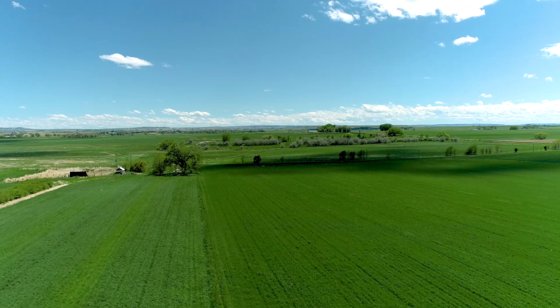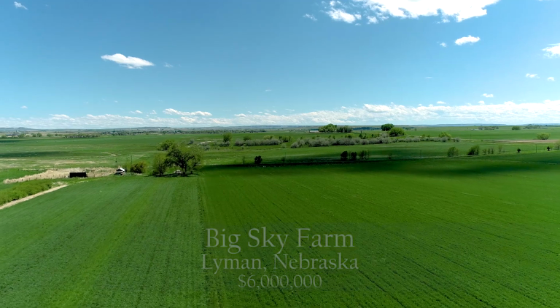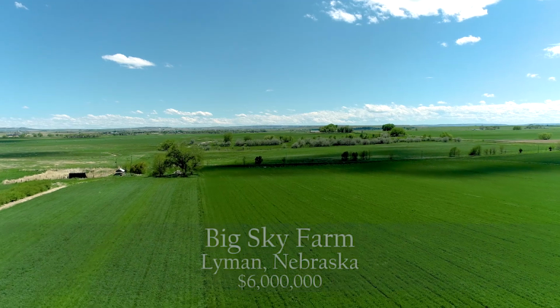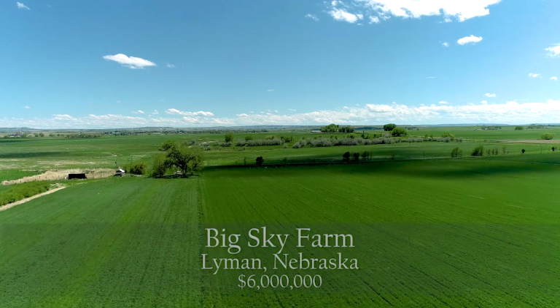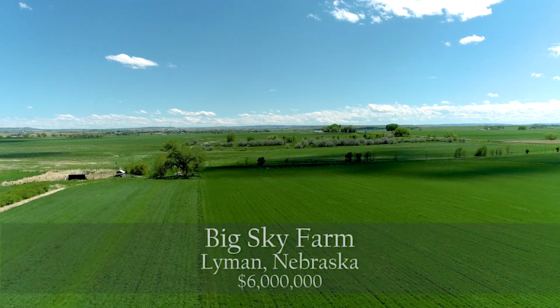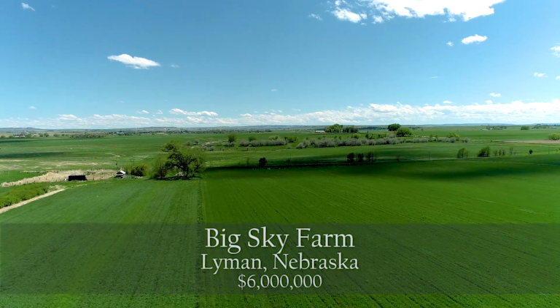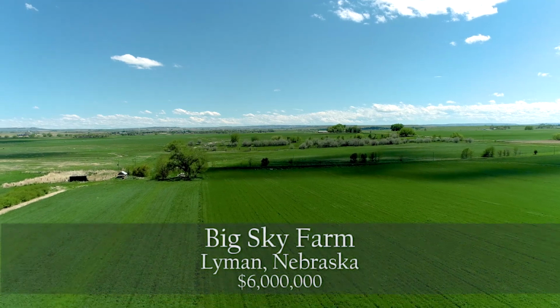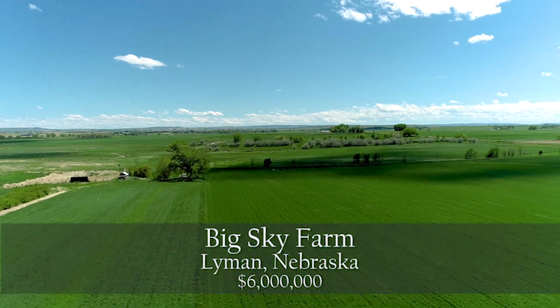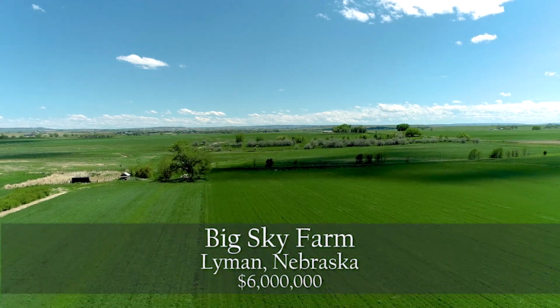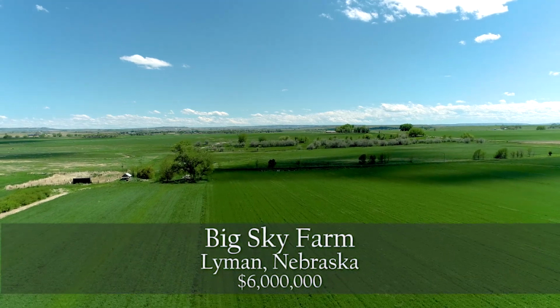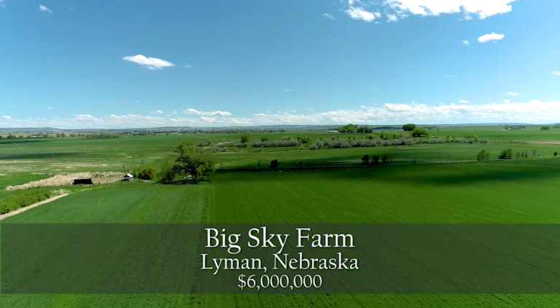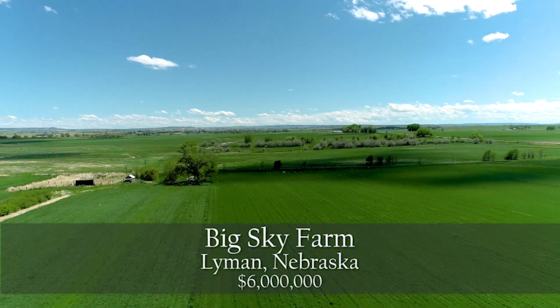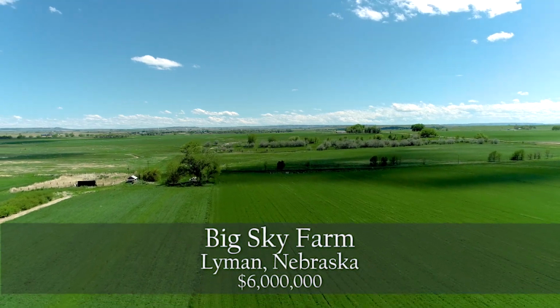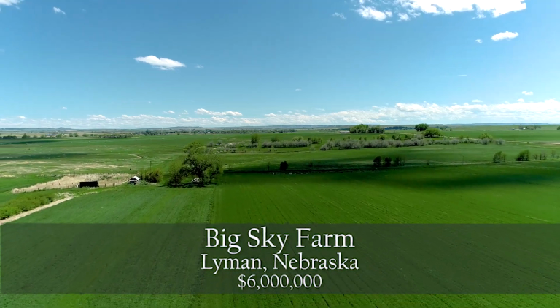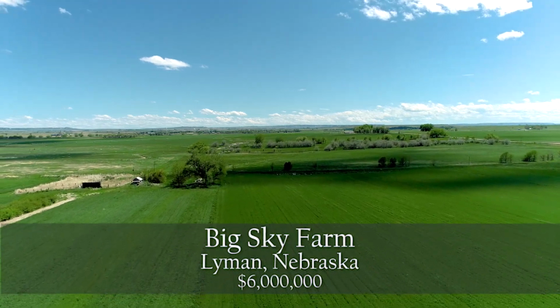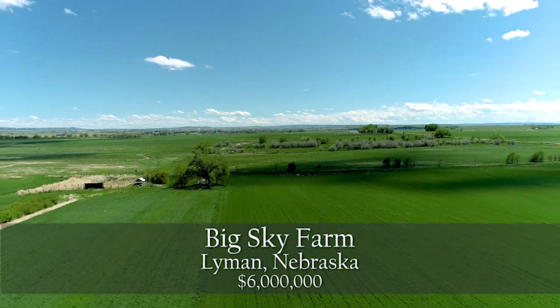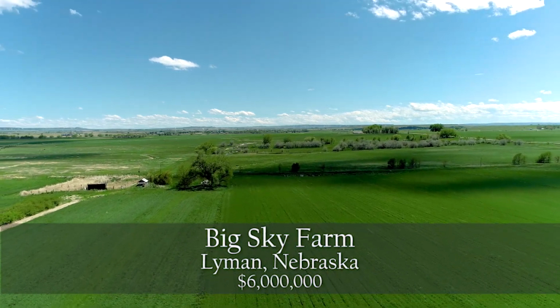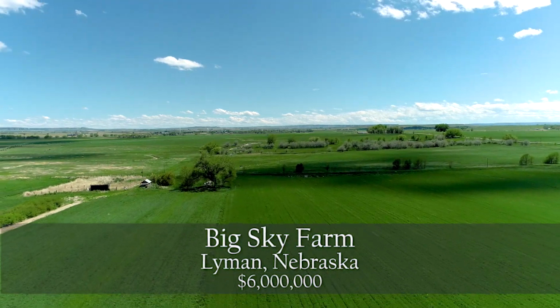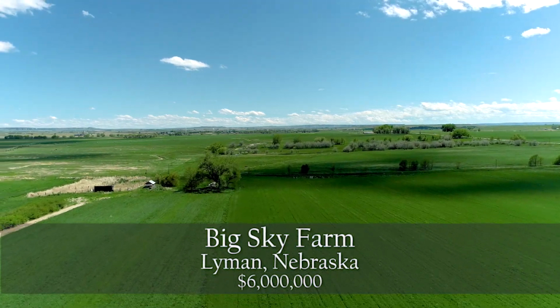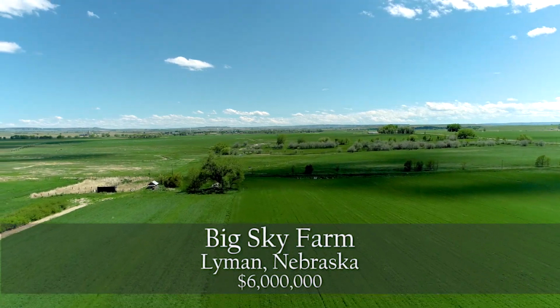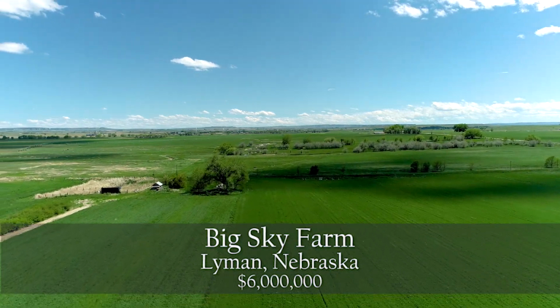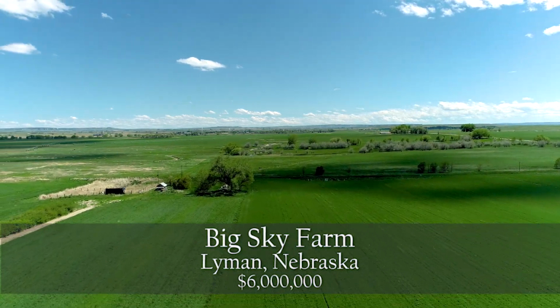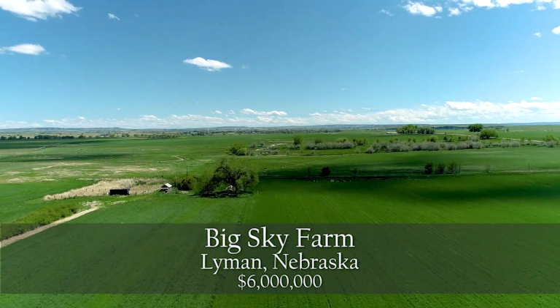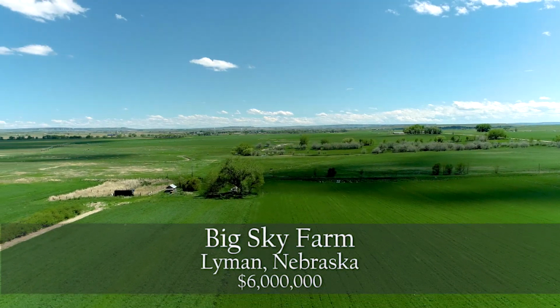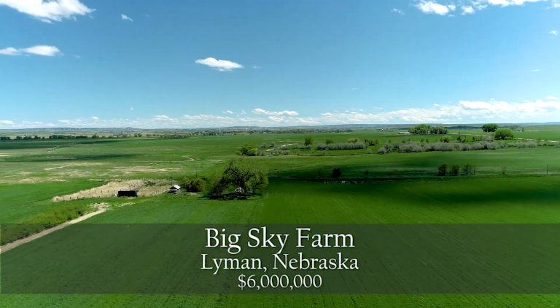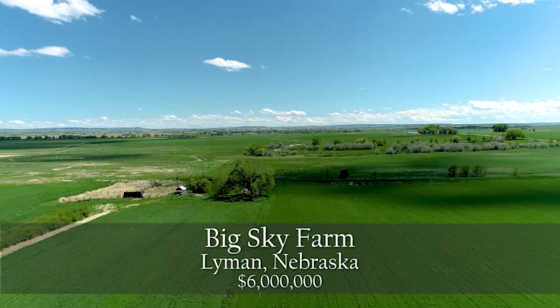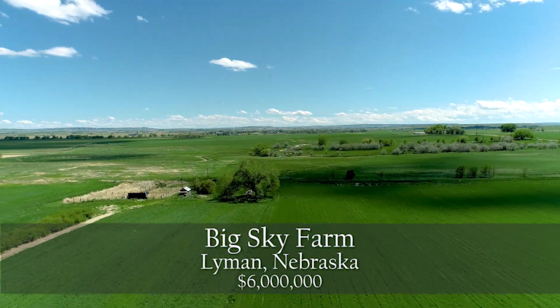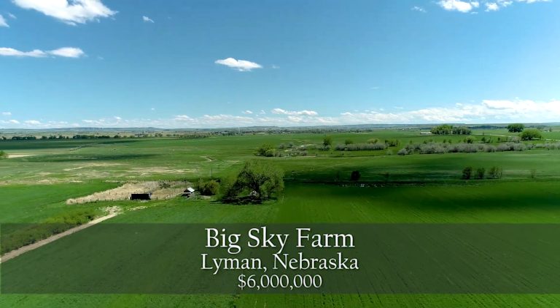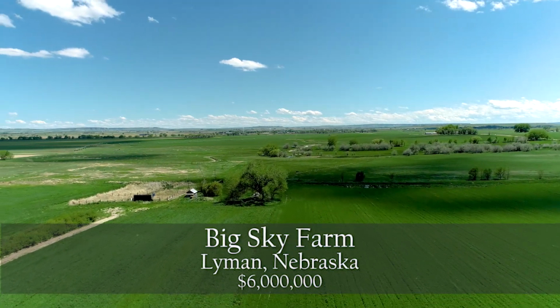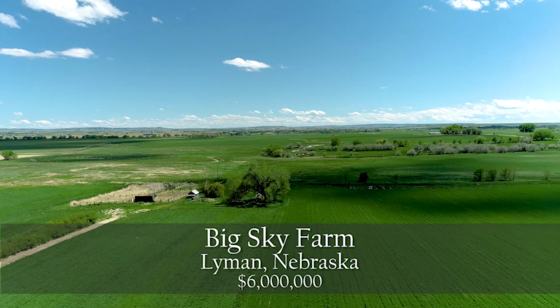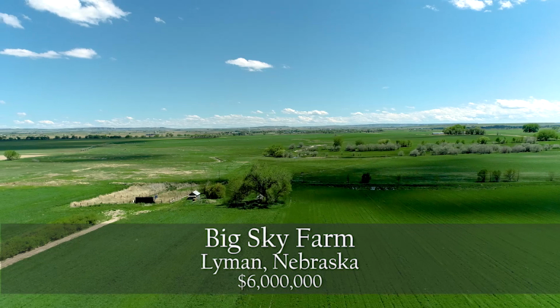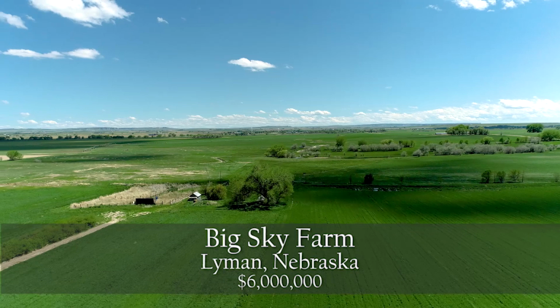The Big Sky Farm — a highly productive, contiguous acre farm and feedlot in Lyman, Nebraska.